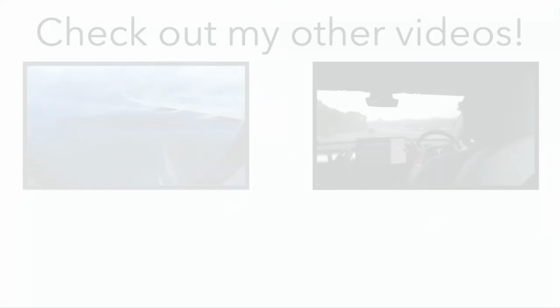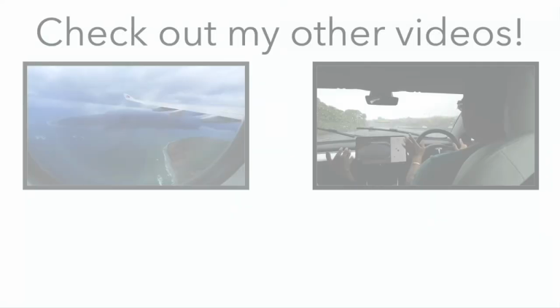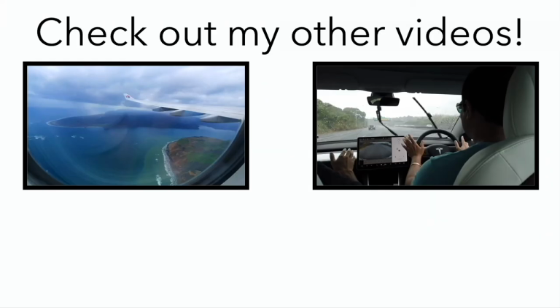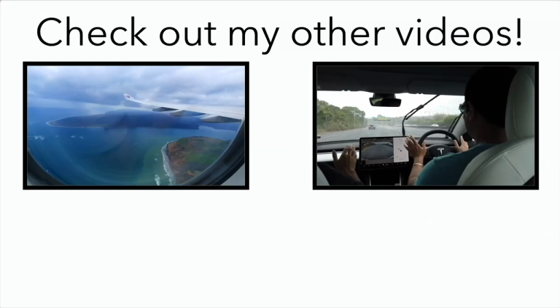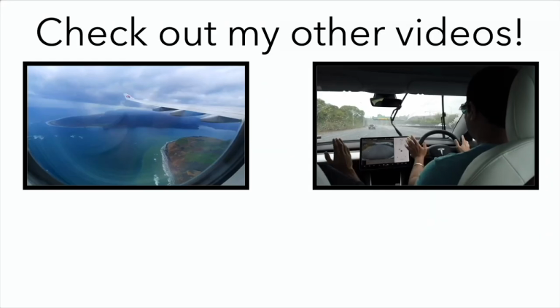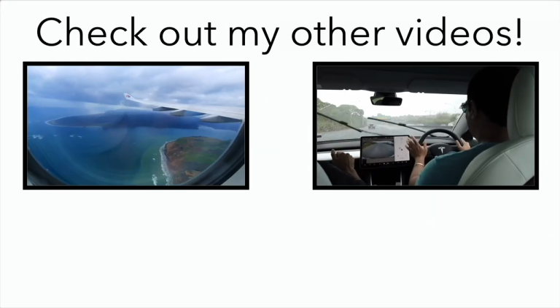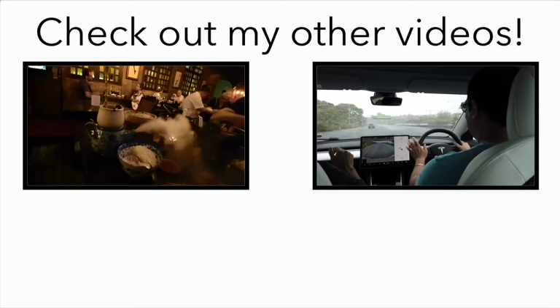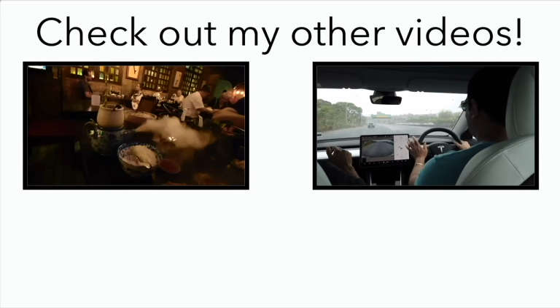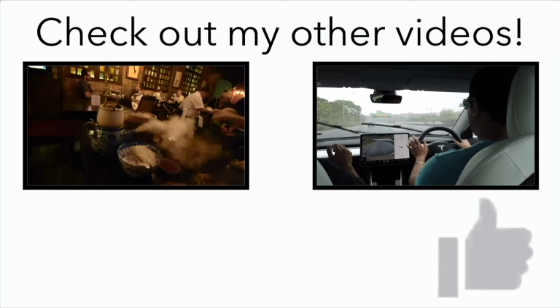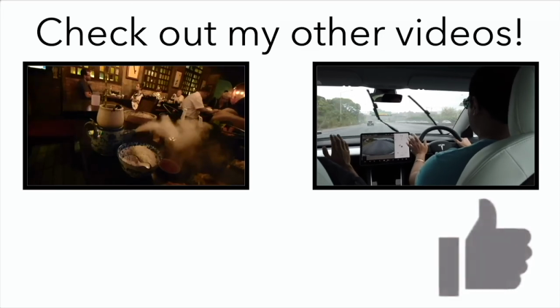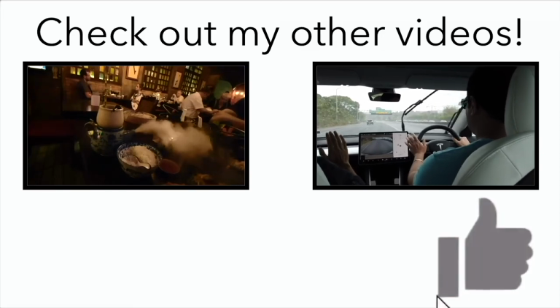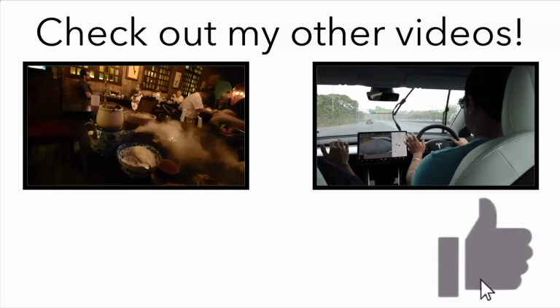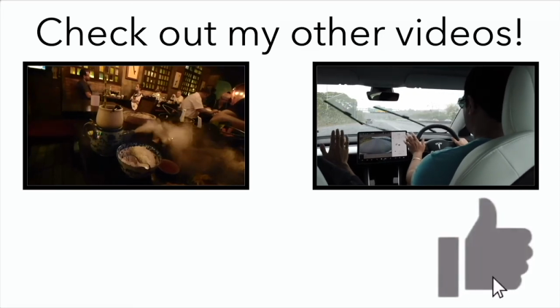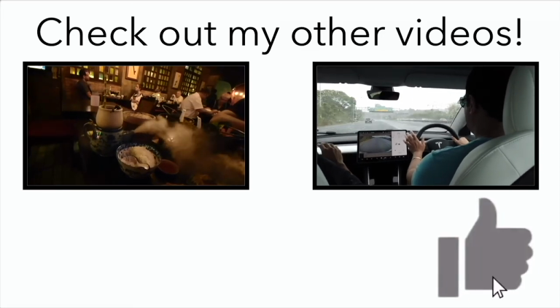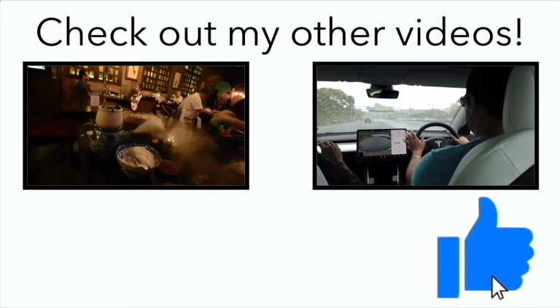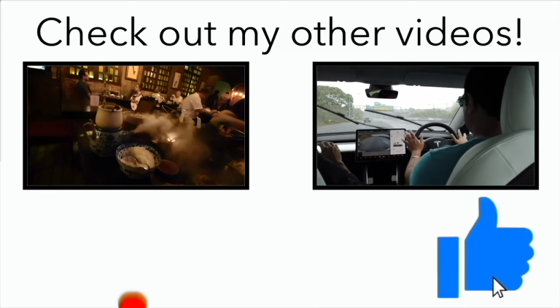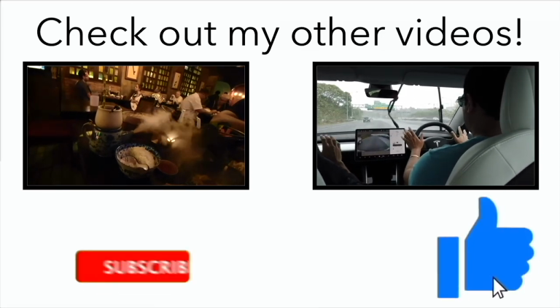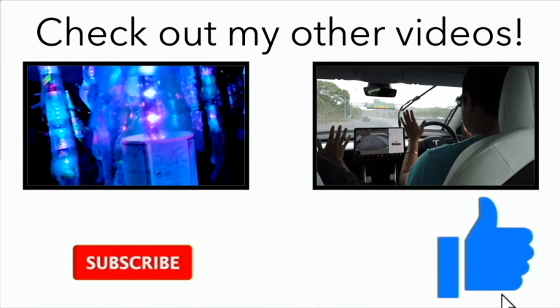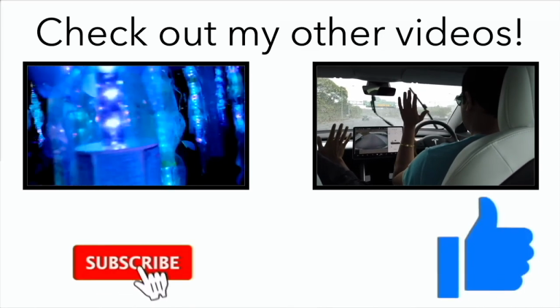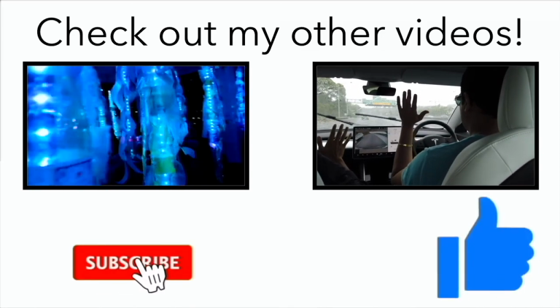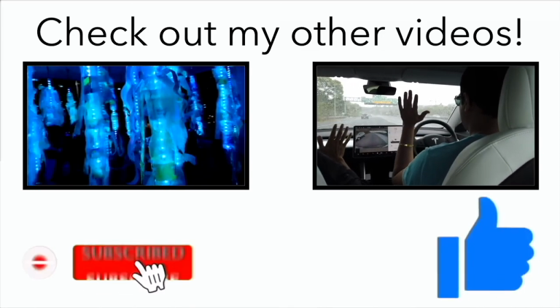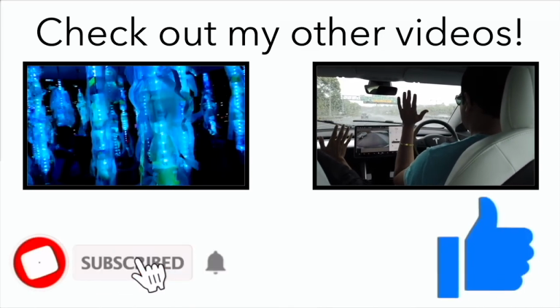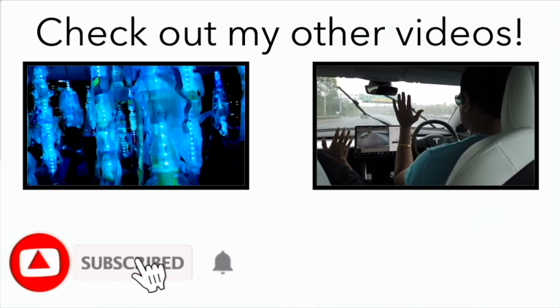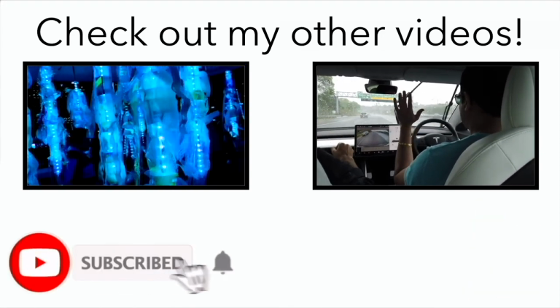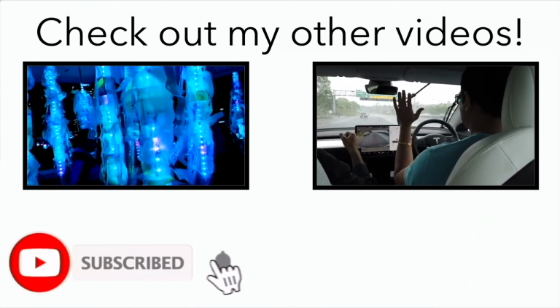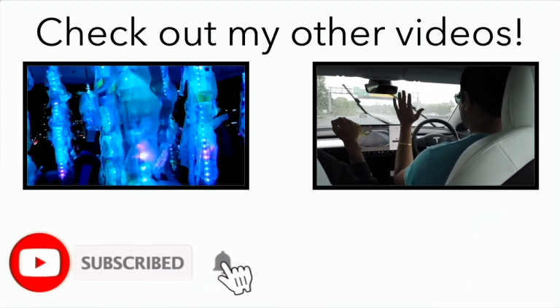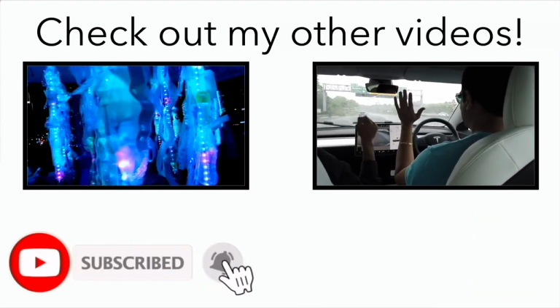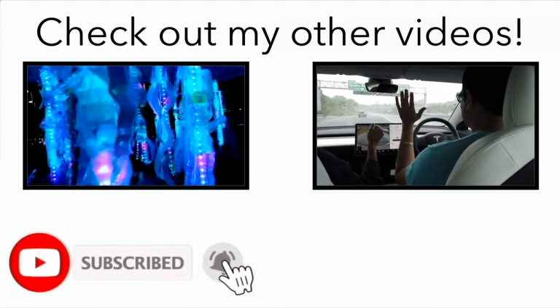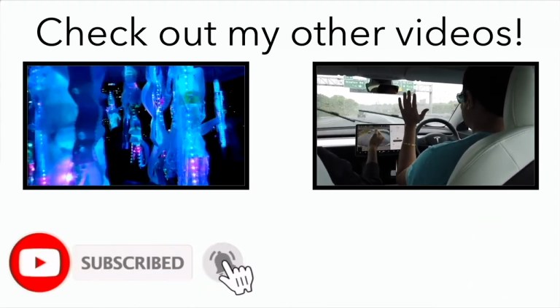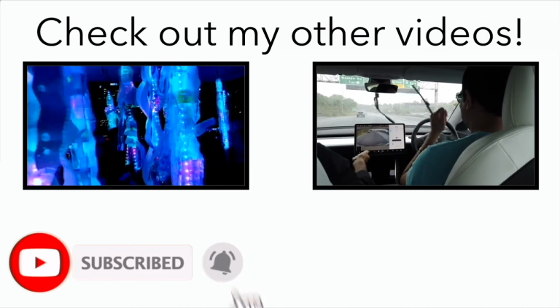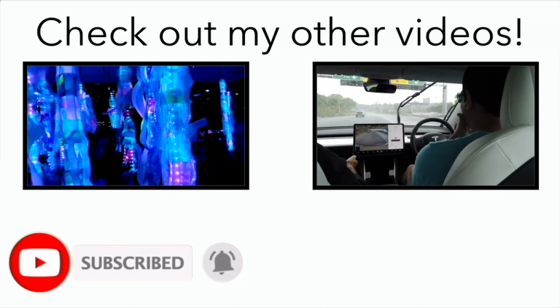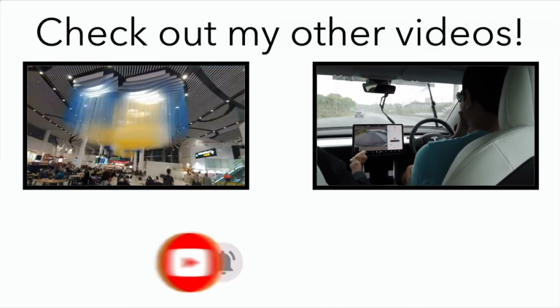Hey everyone, if you liked that video click like, also click subscribe, and I'll see you next time.